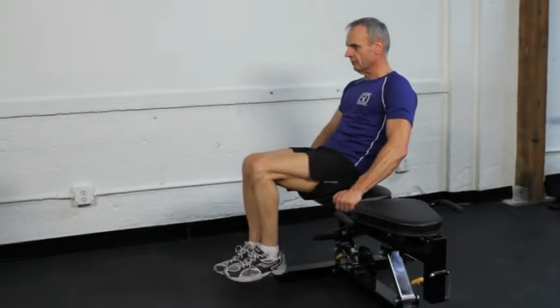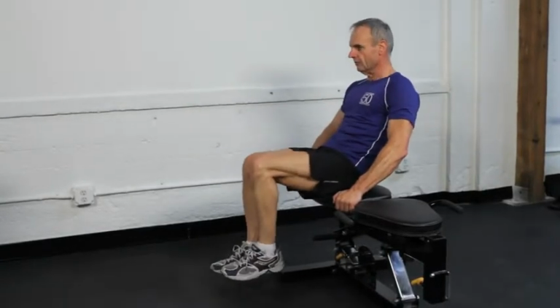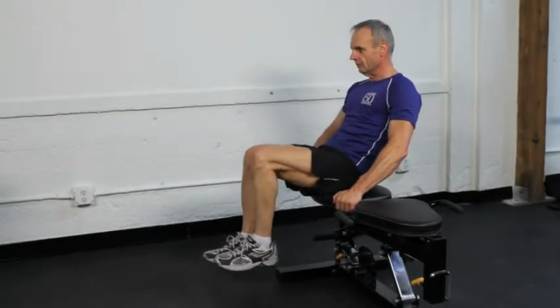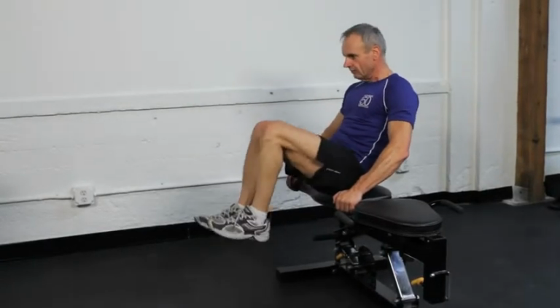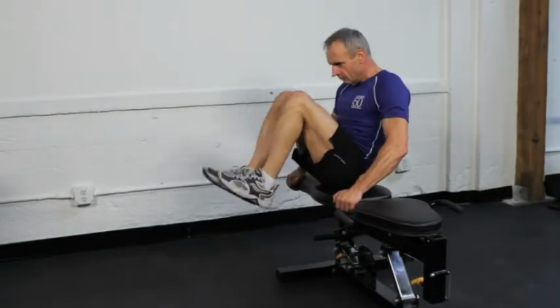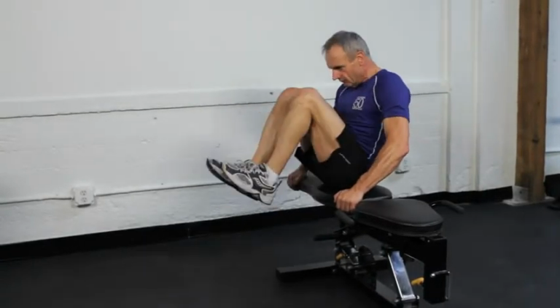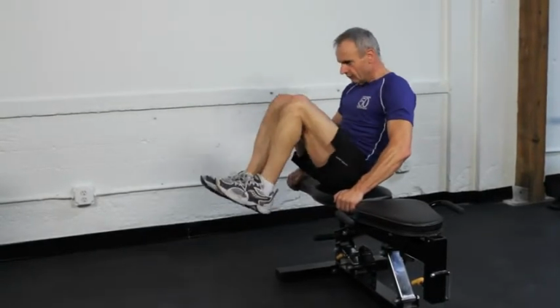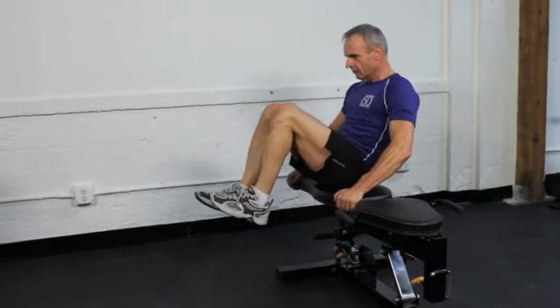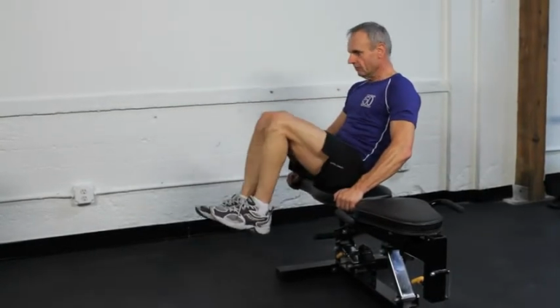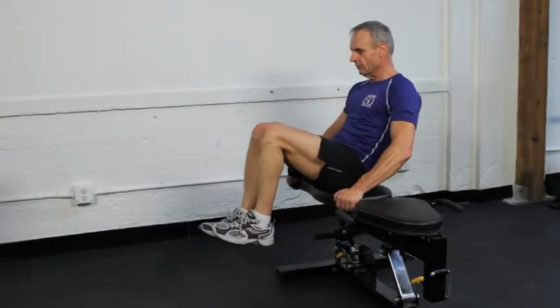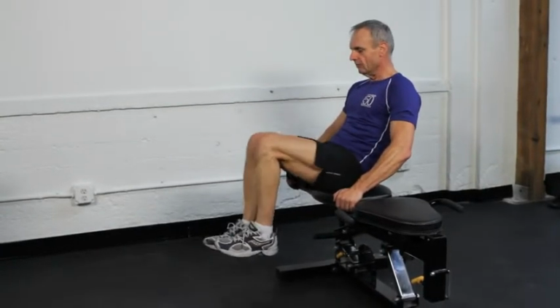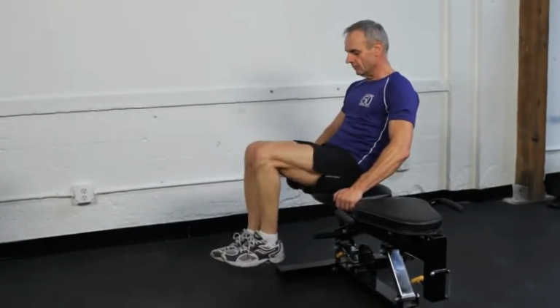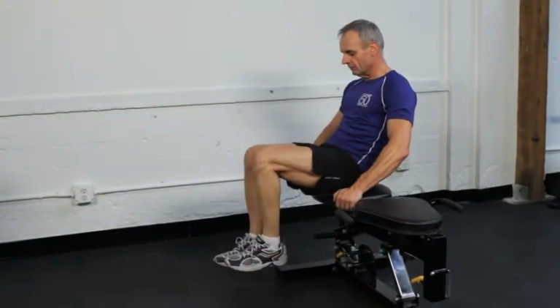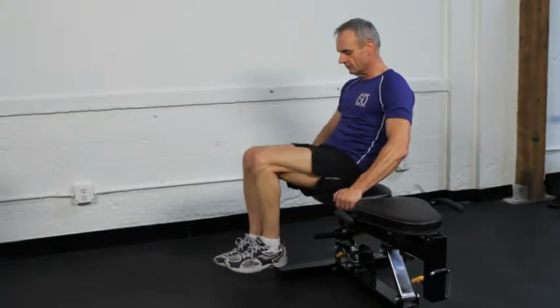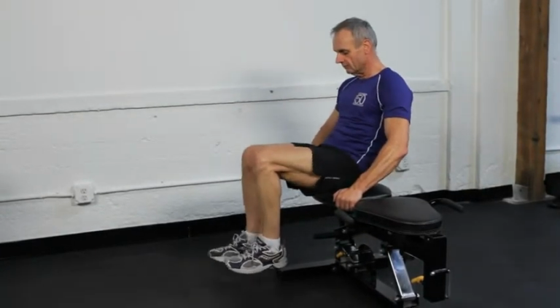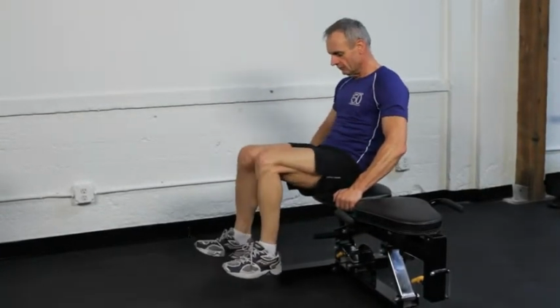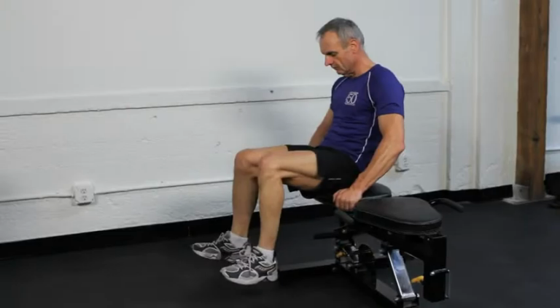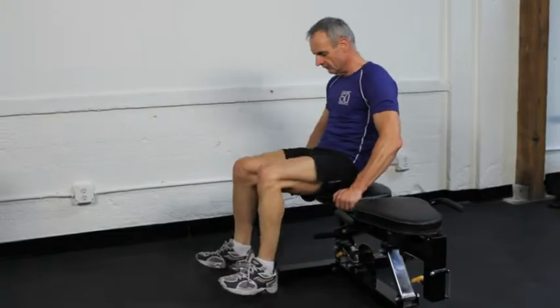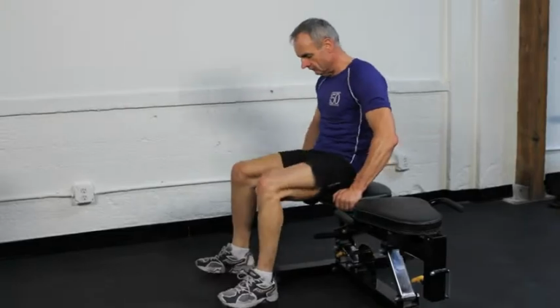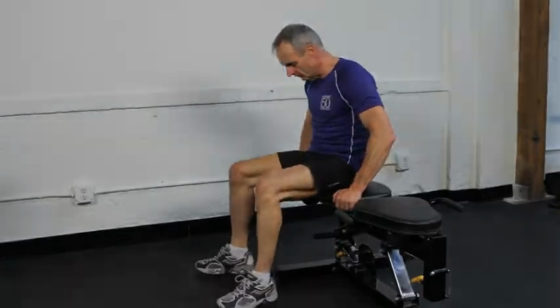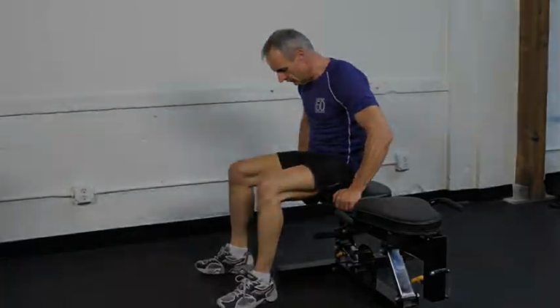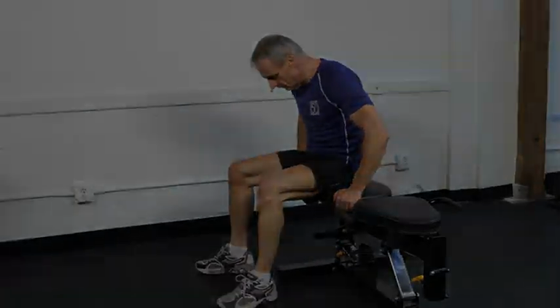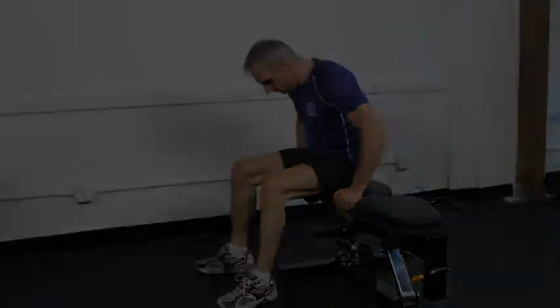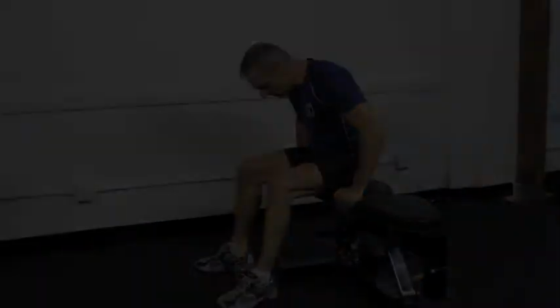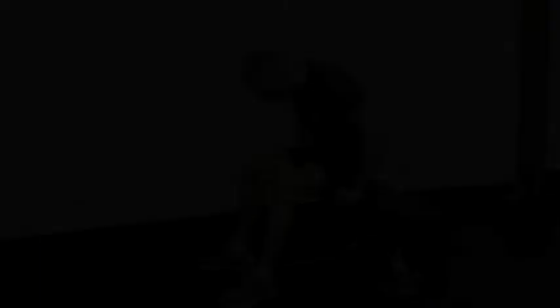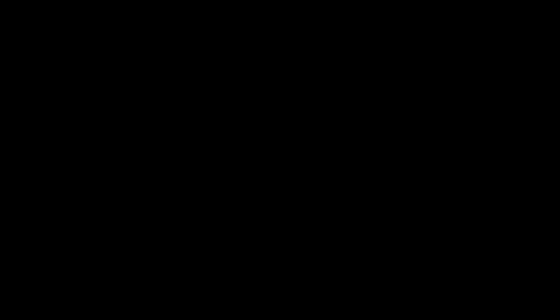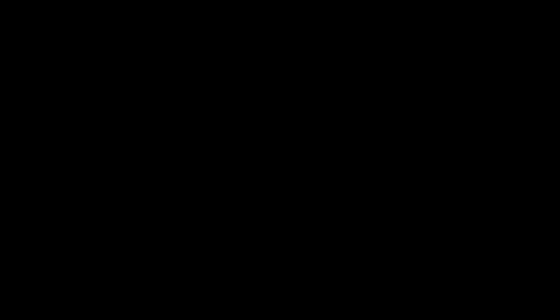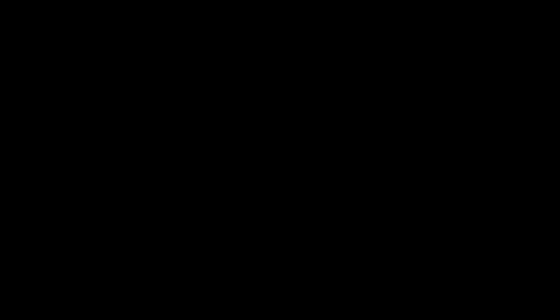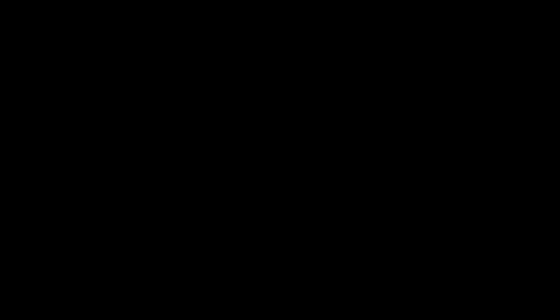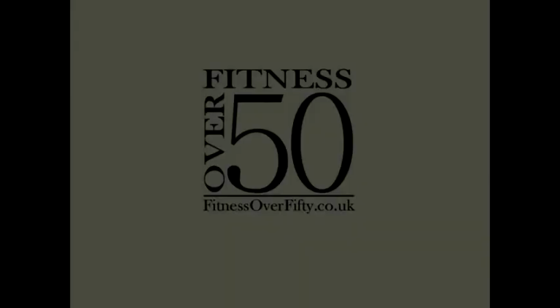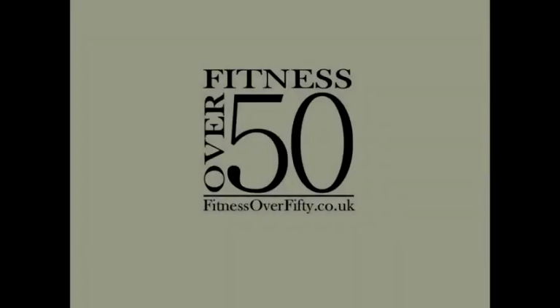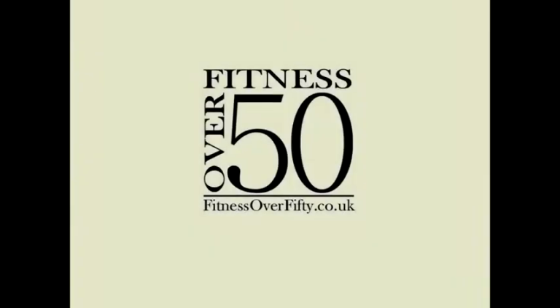One other point: make sure the hands are used for stability and not for leverage or exercise assistance.